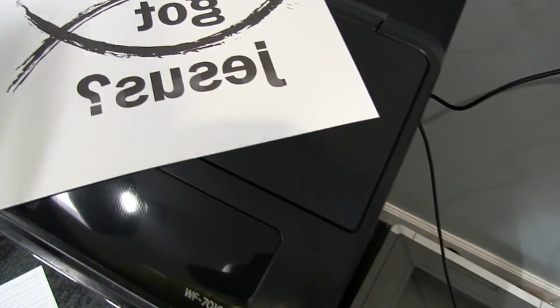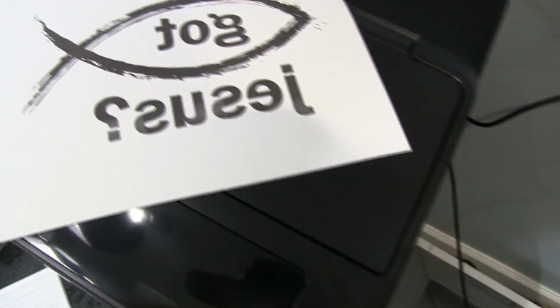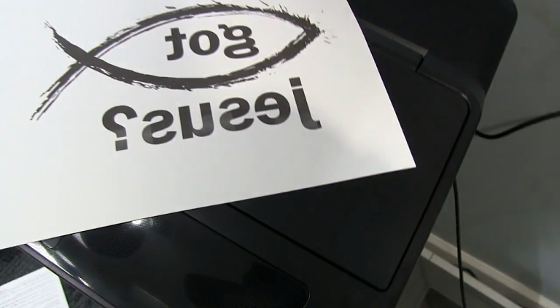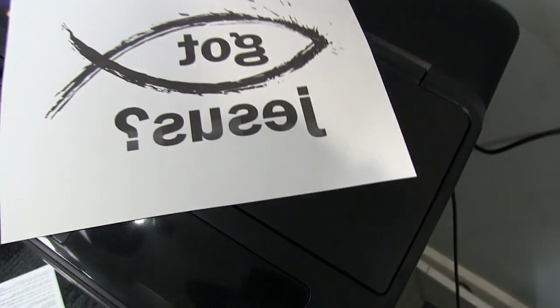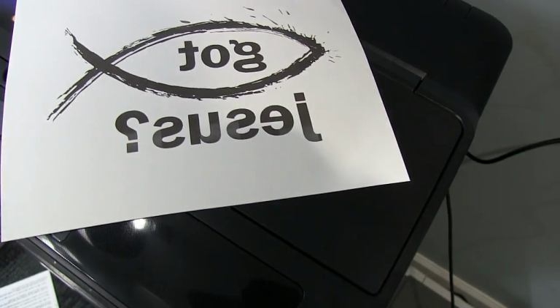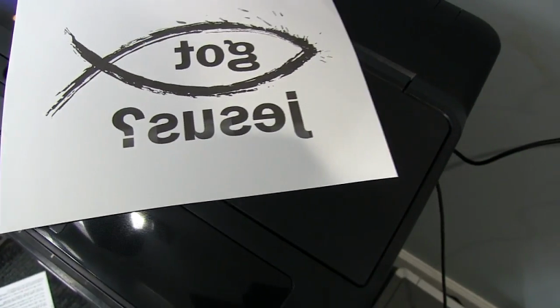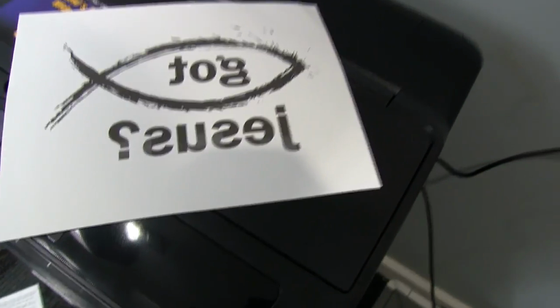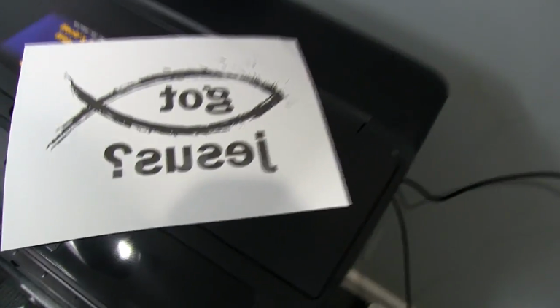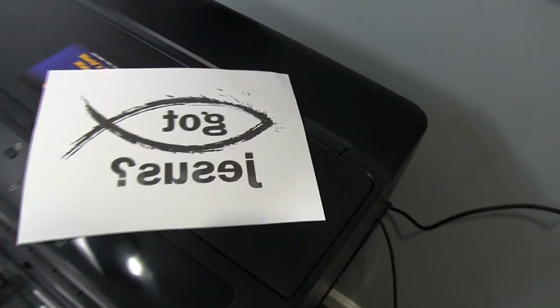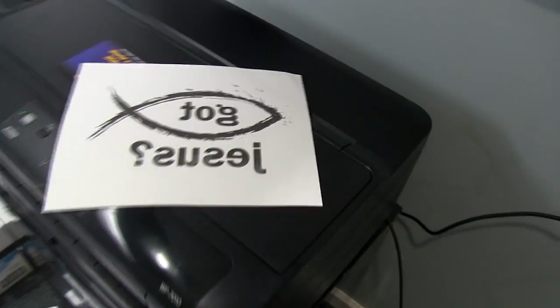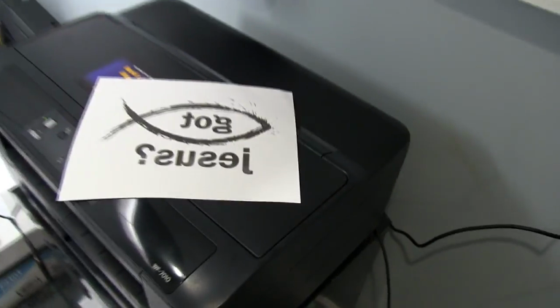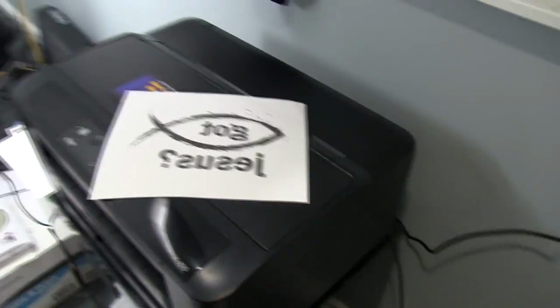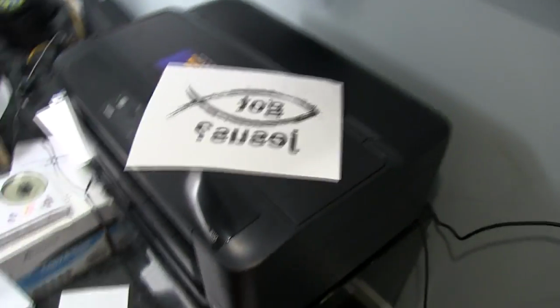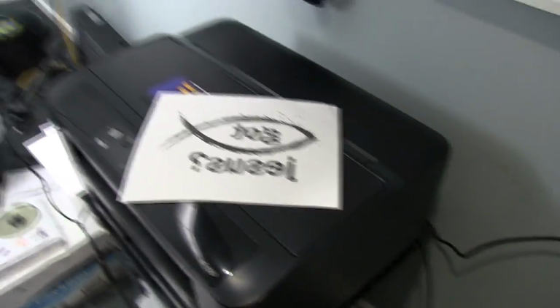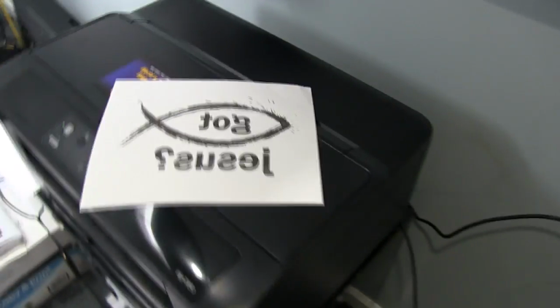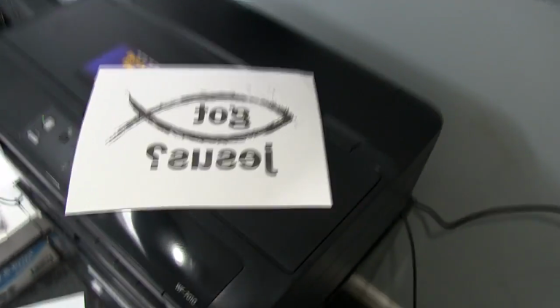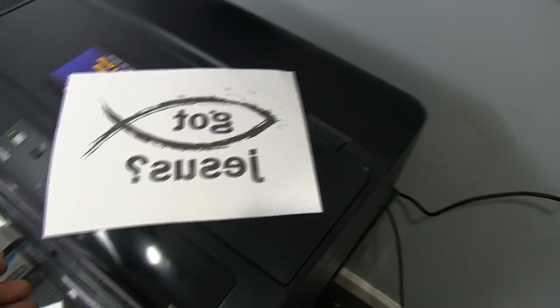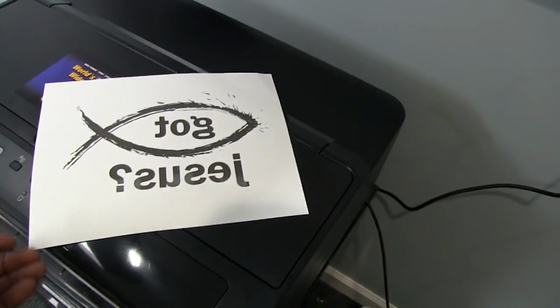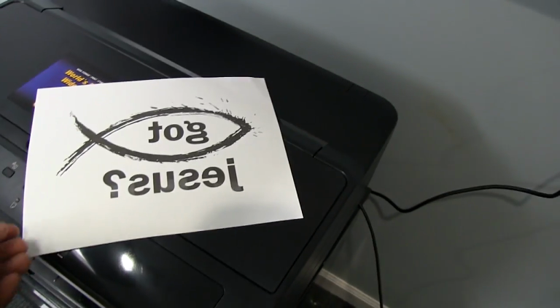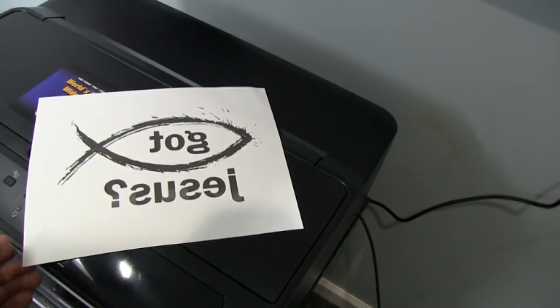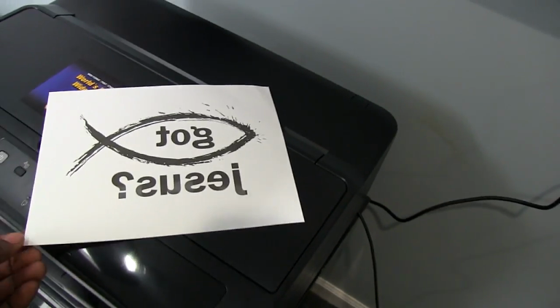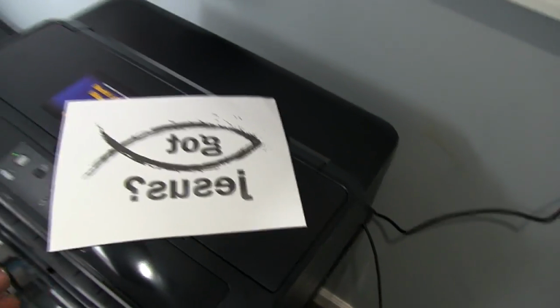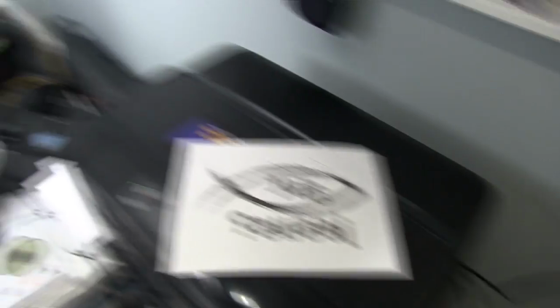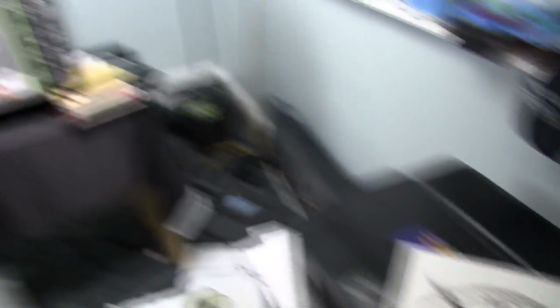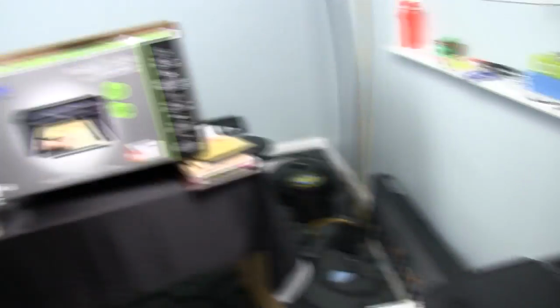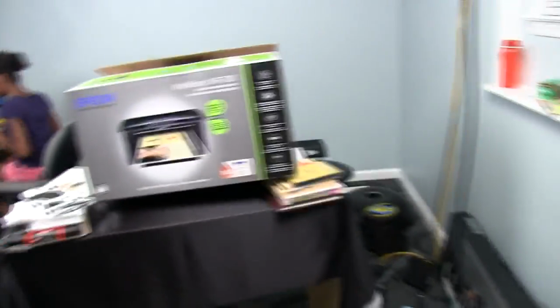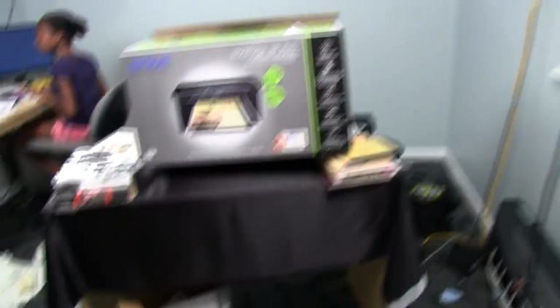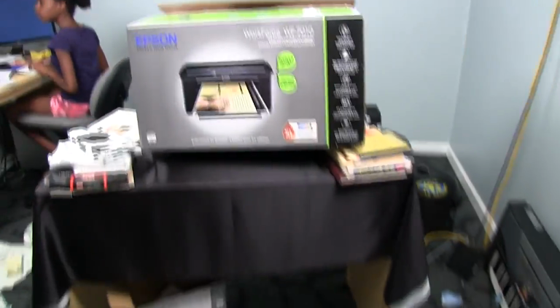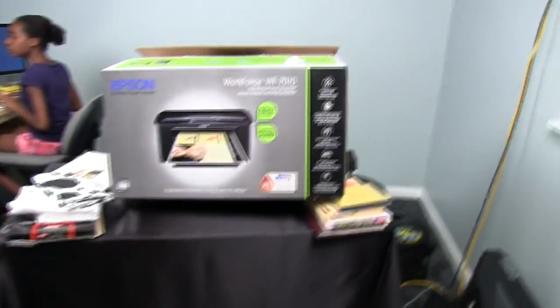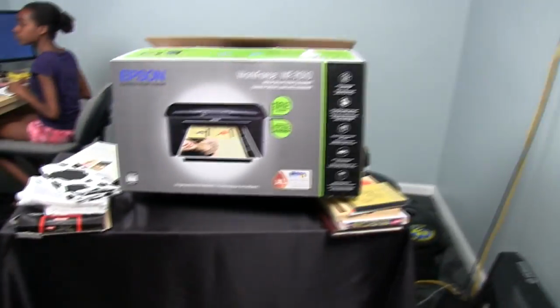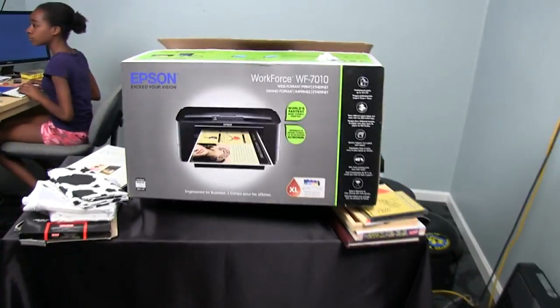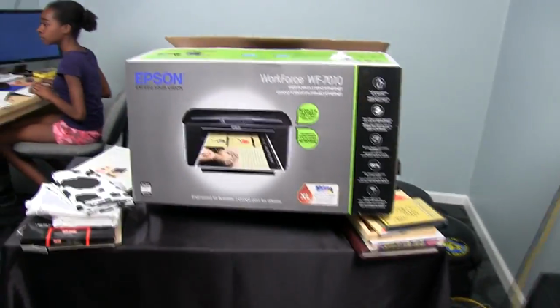I don't know why it's kind of faded, but we'll look into that. But what we're going to do — here's the printer I'm talking about right here.